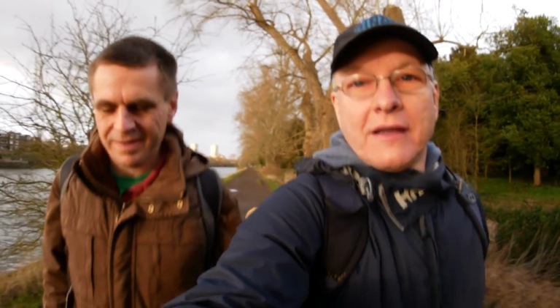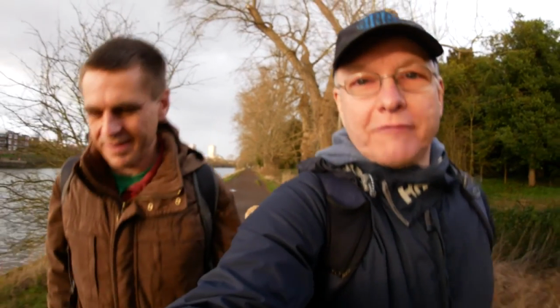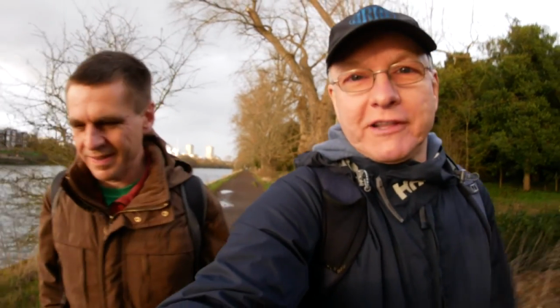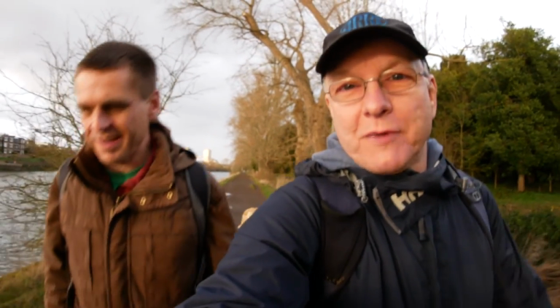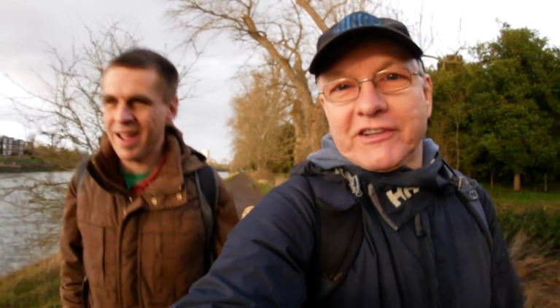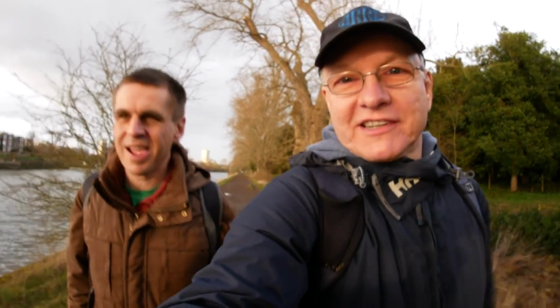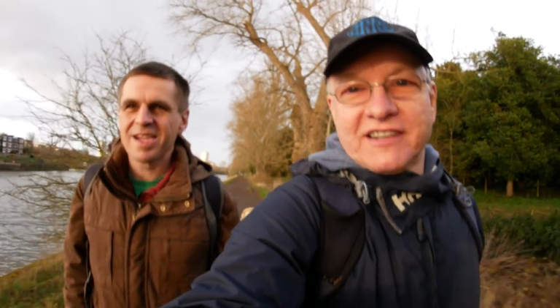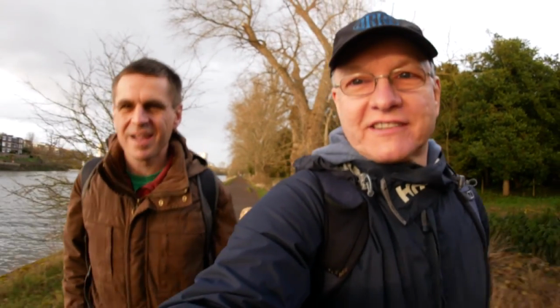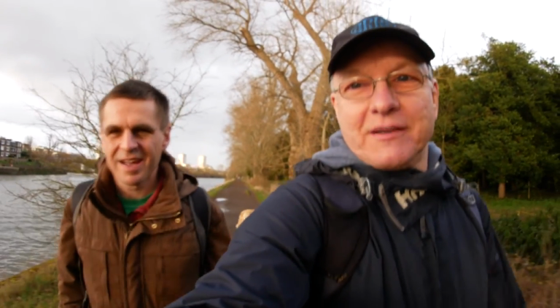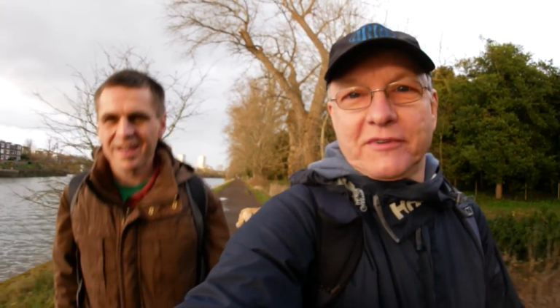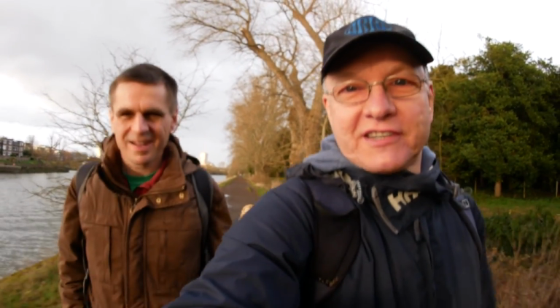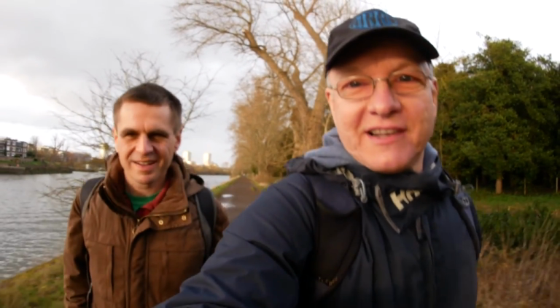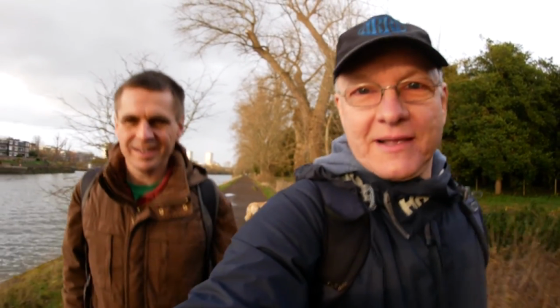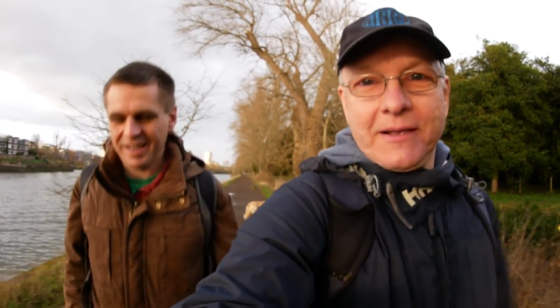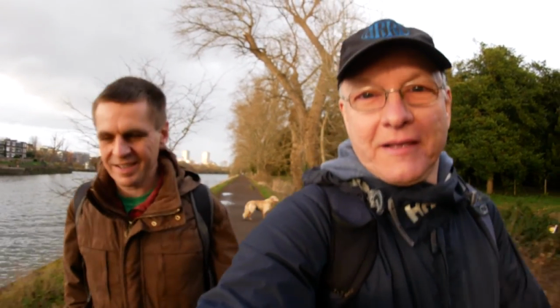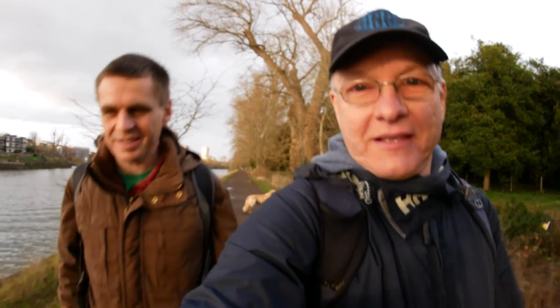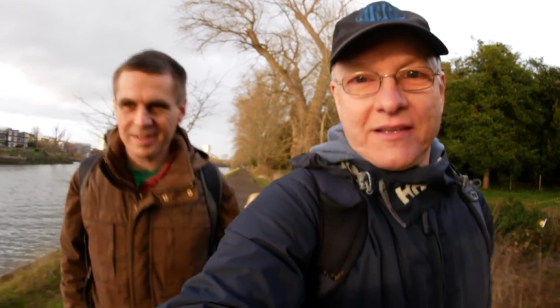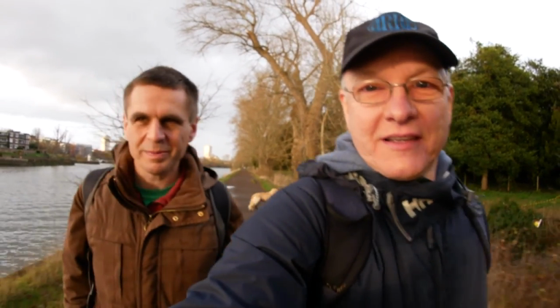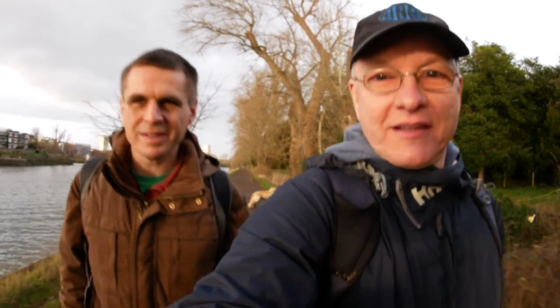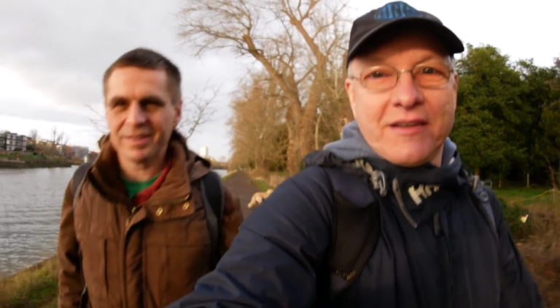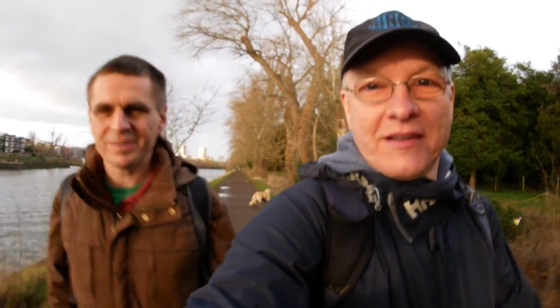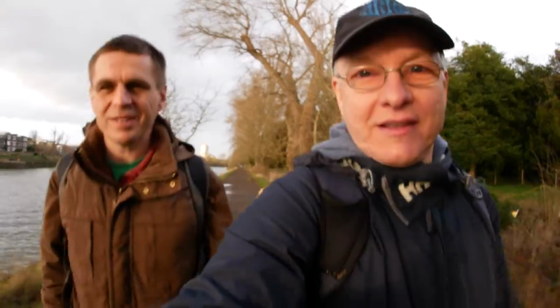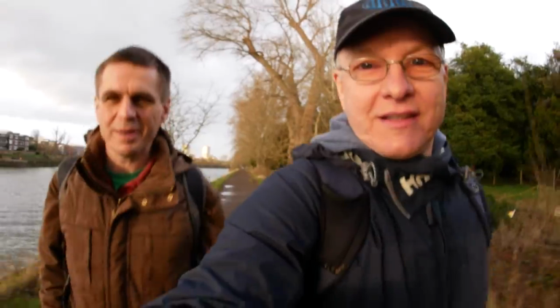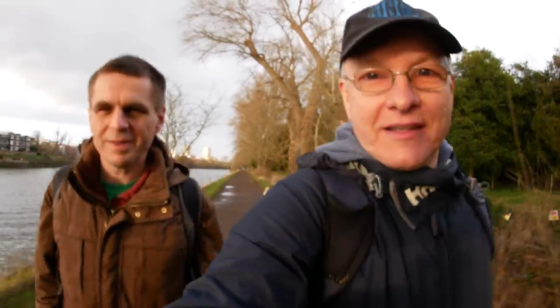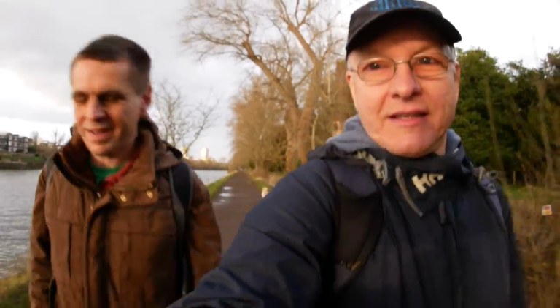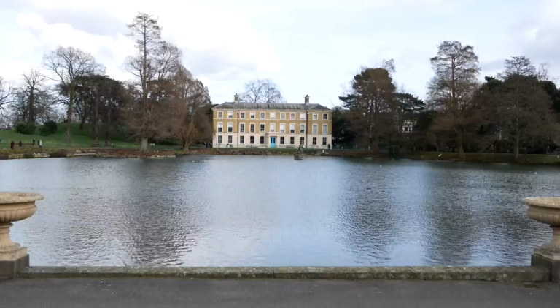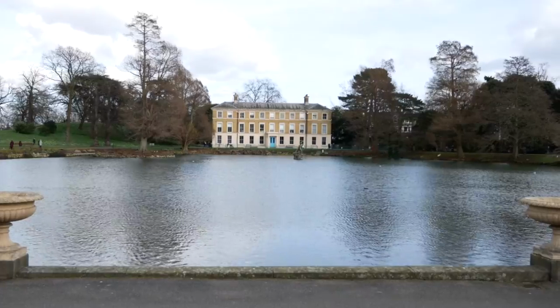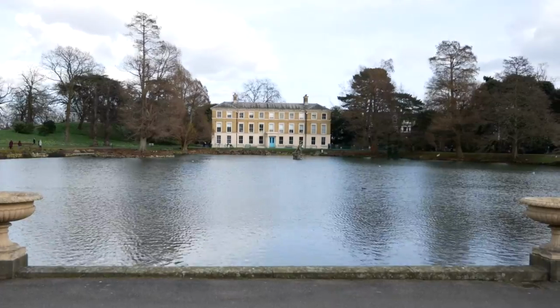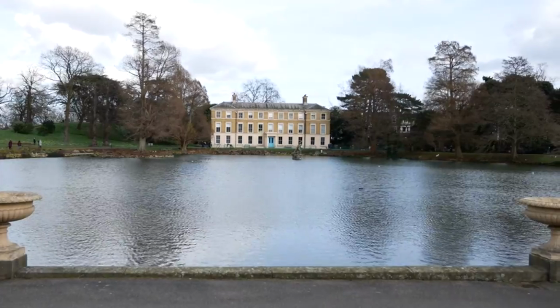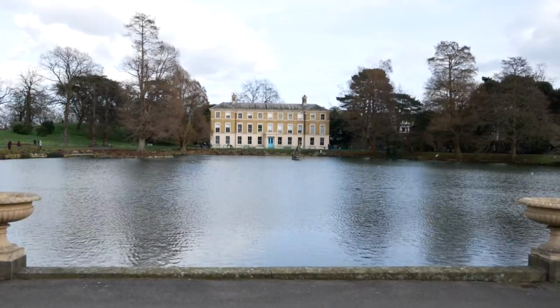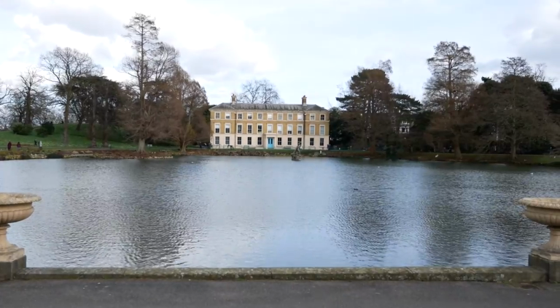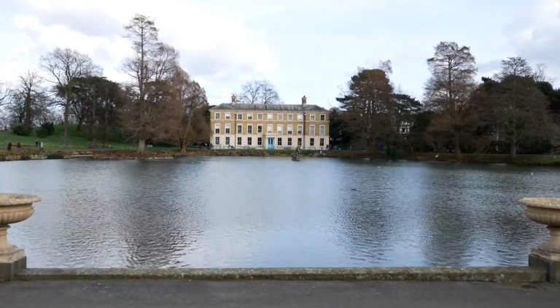Hopefully the weather is going to stay with us — it's a little bit dodgy at the moment. Kew Gardens.